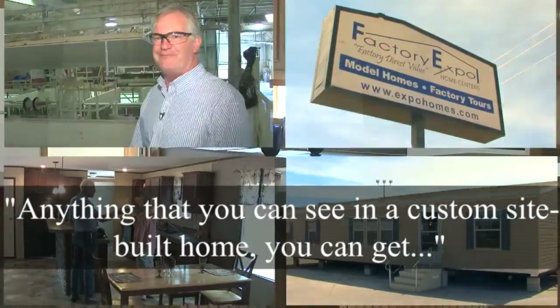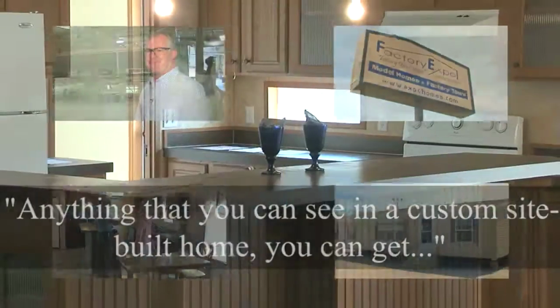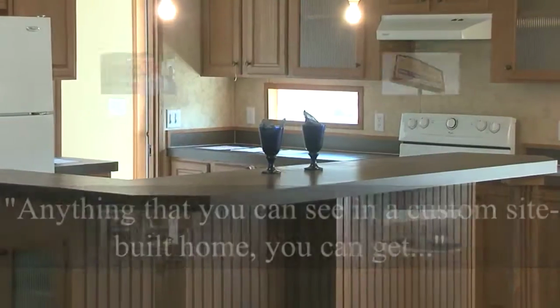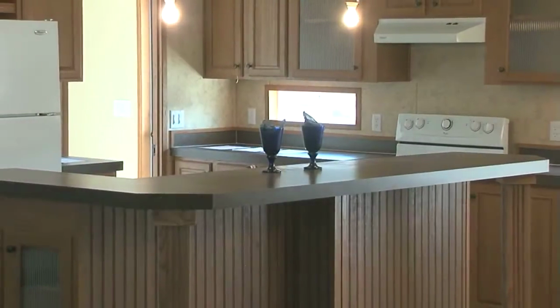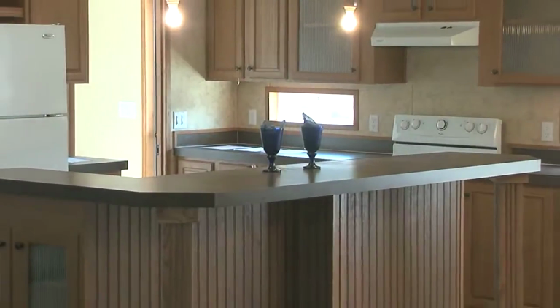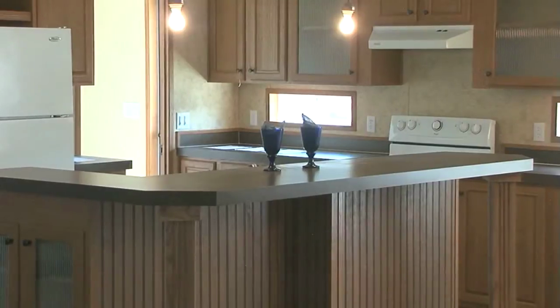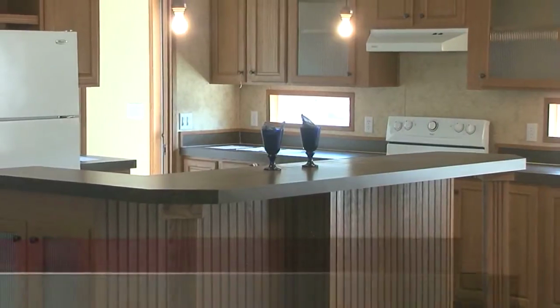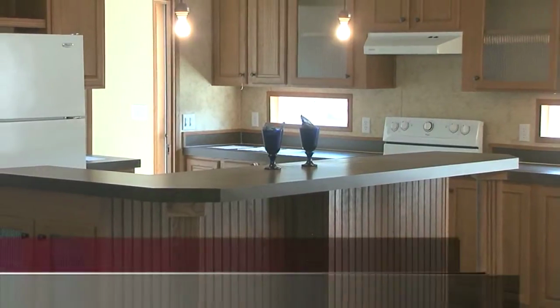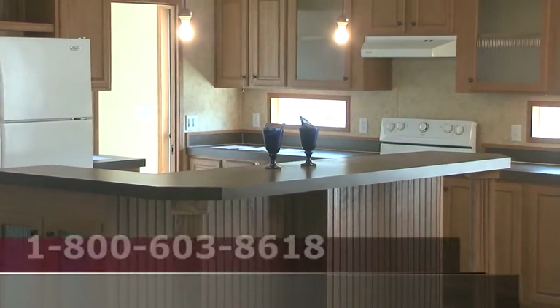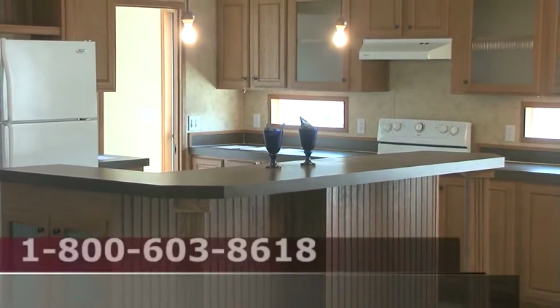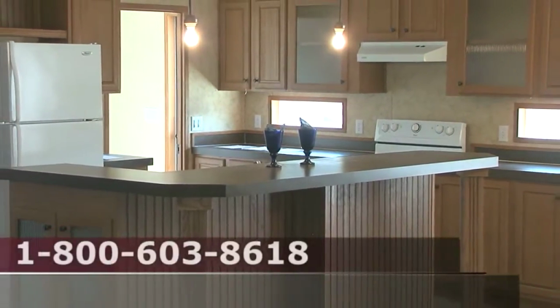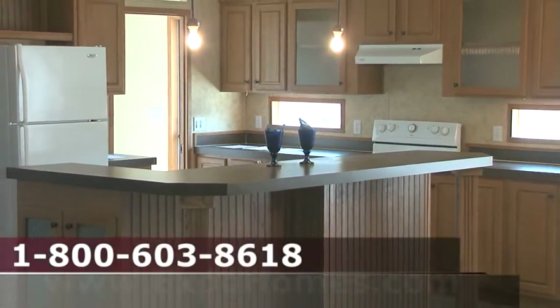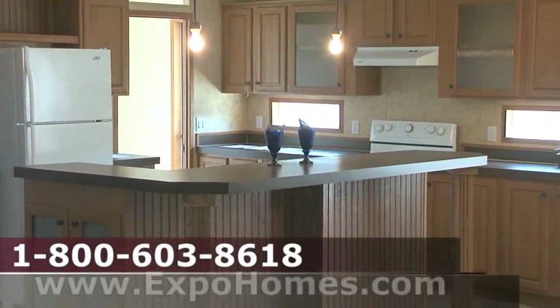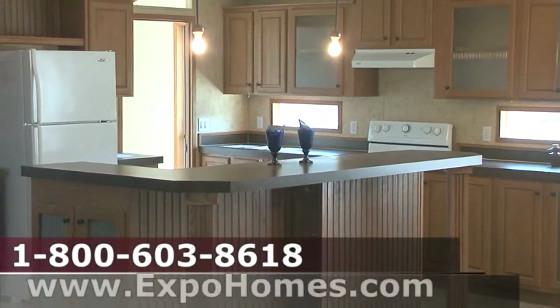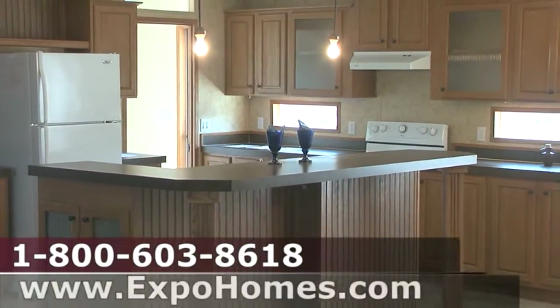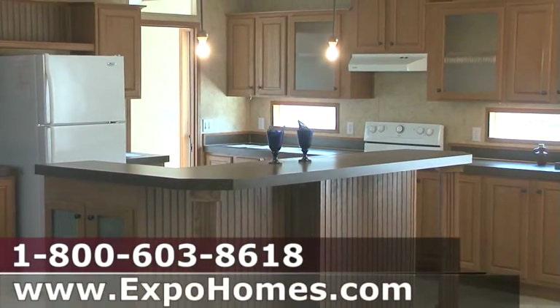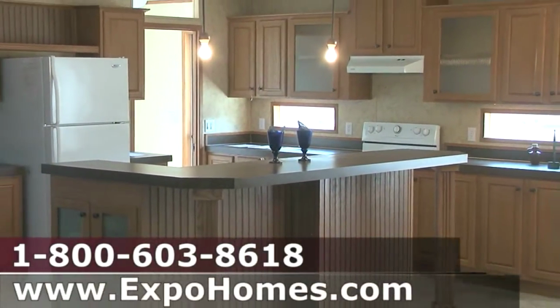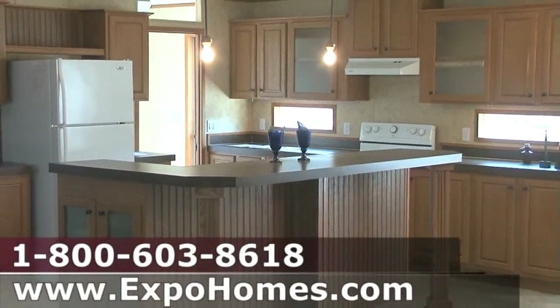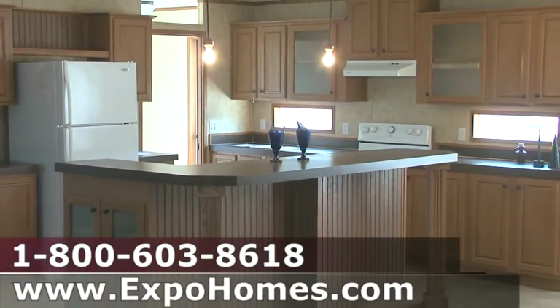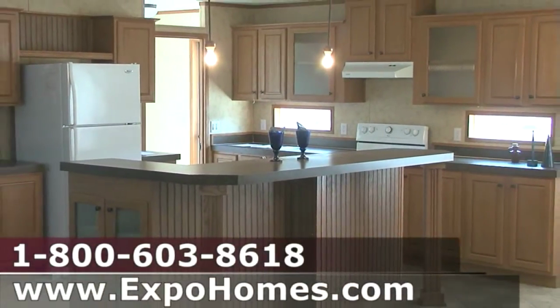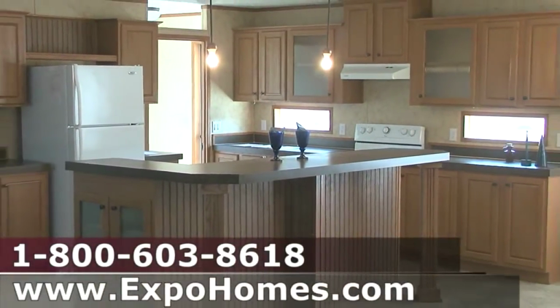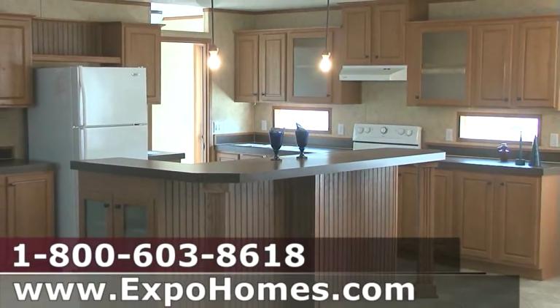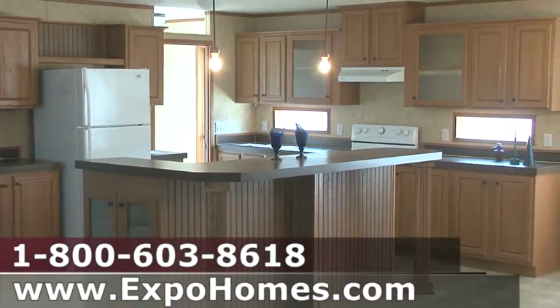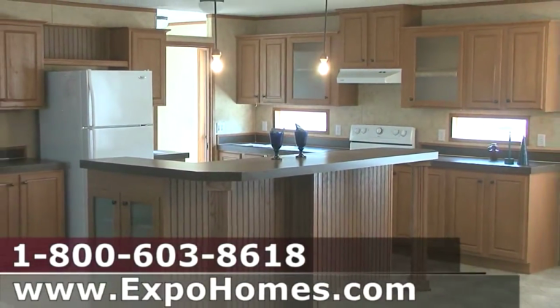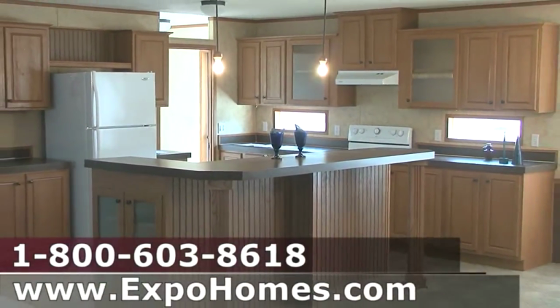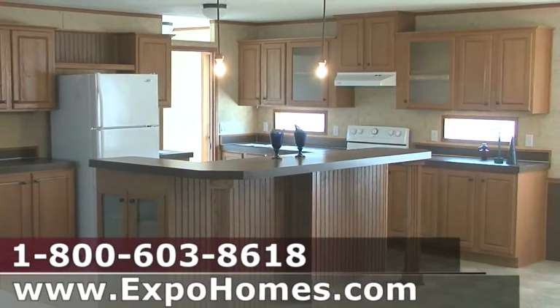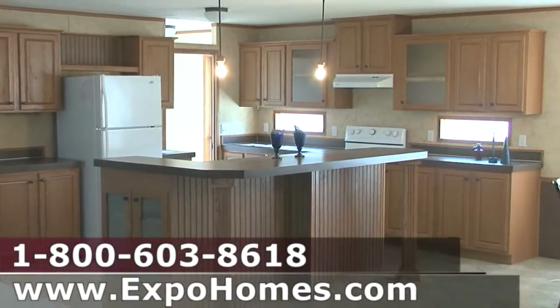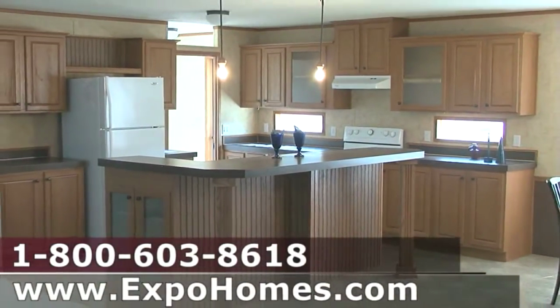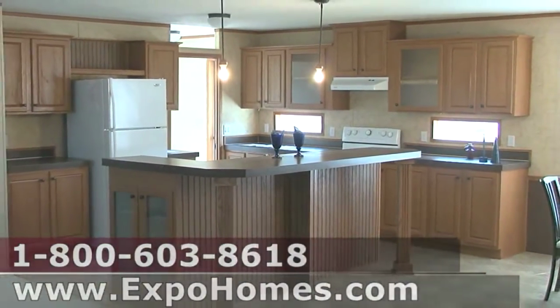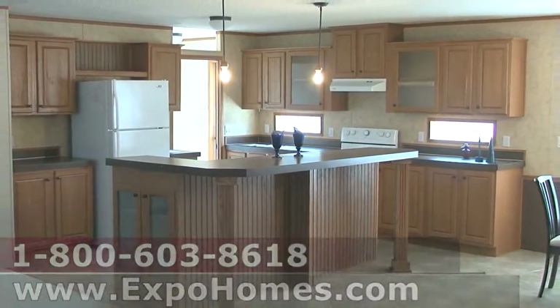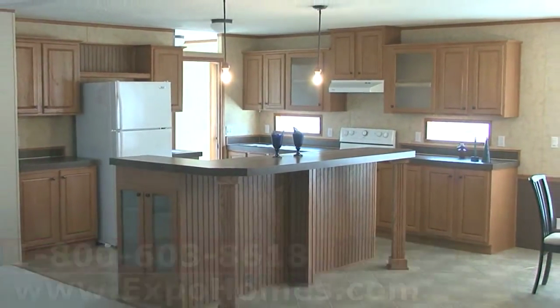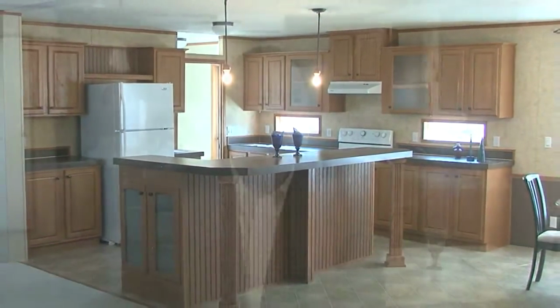Anything that you can really see in any custom site-built home, you can get in a manufactured home.